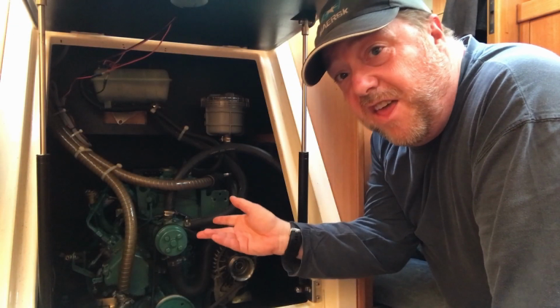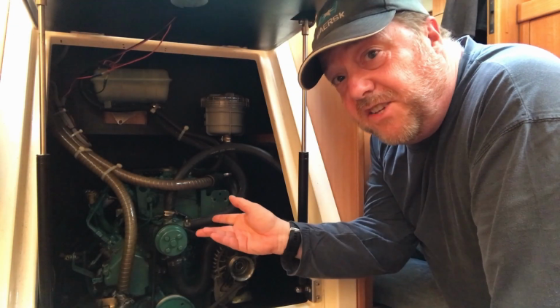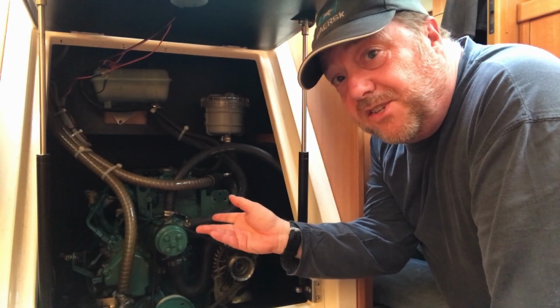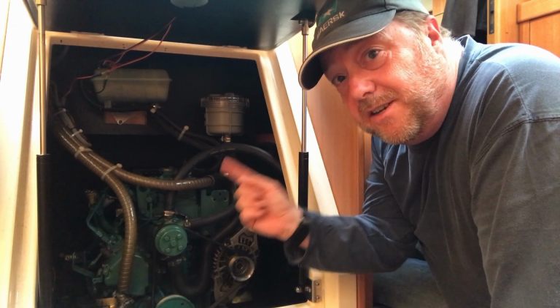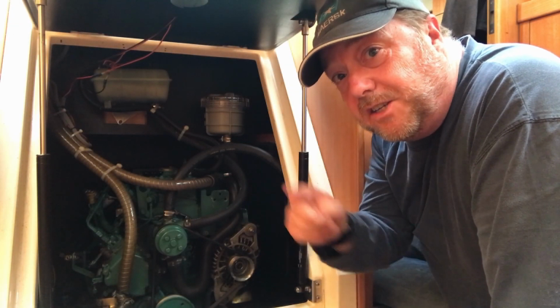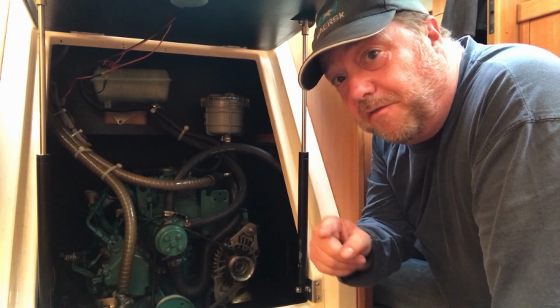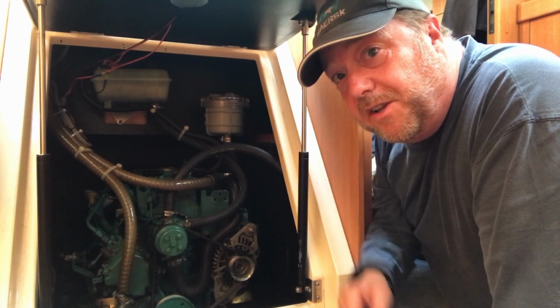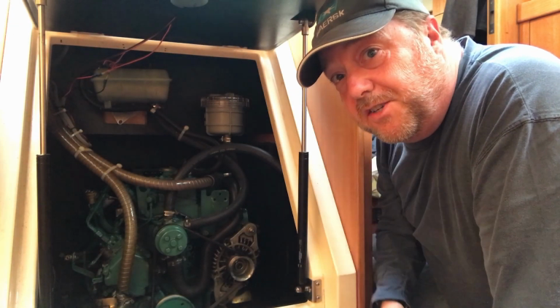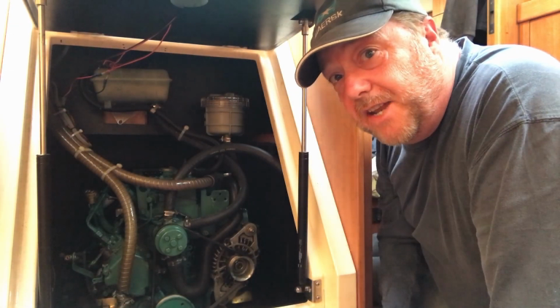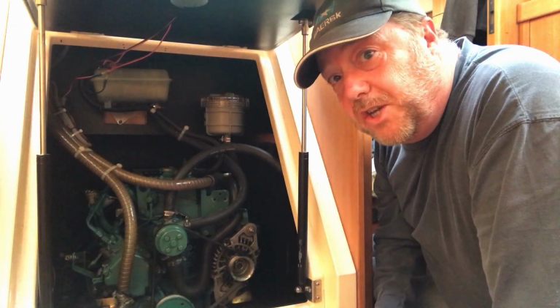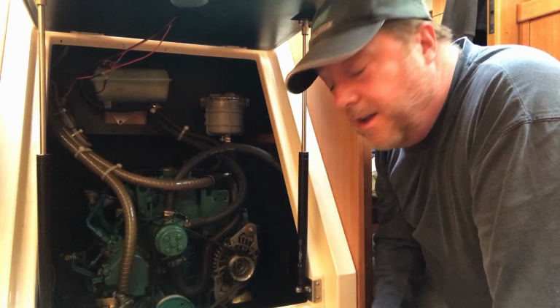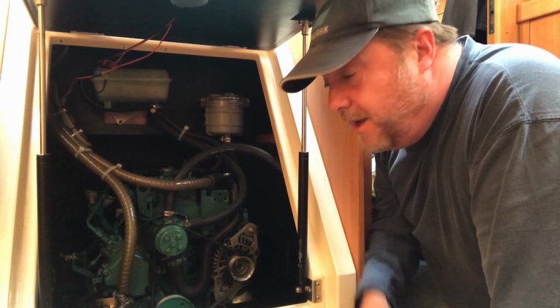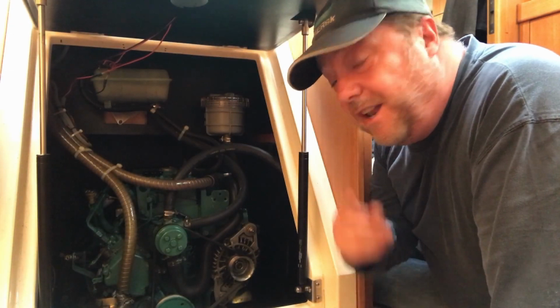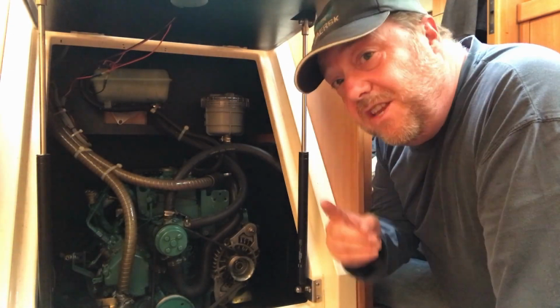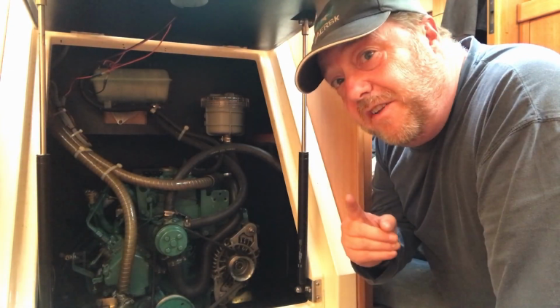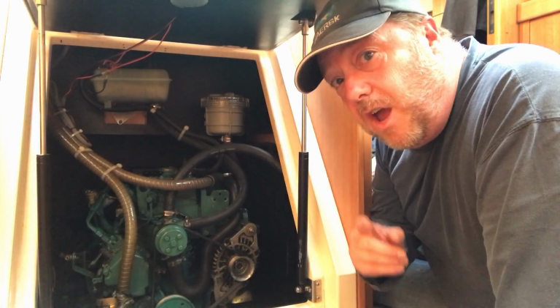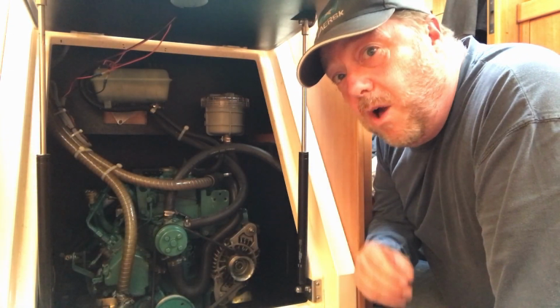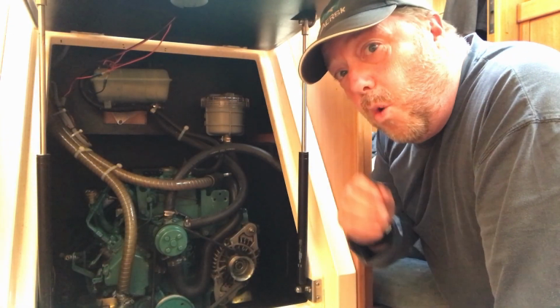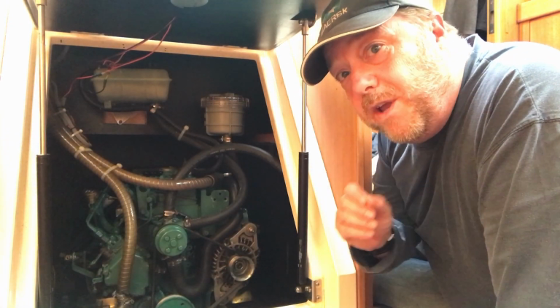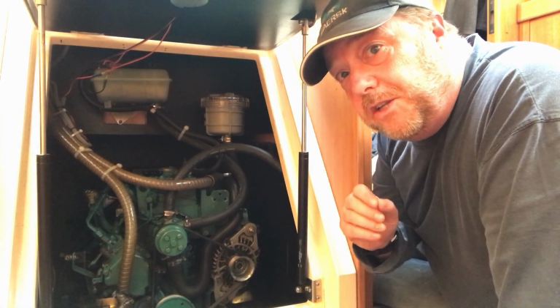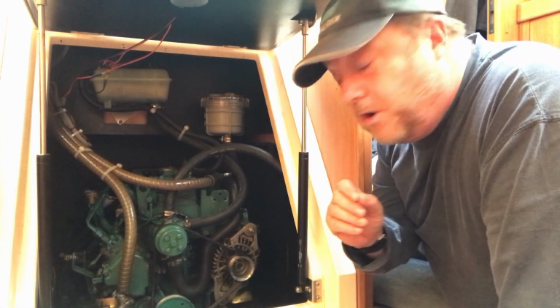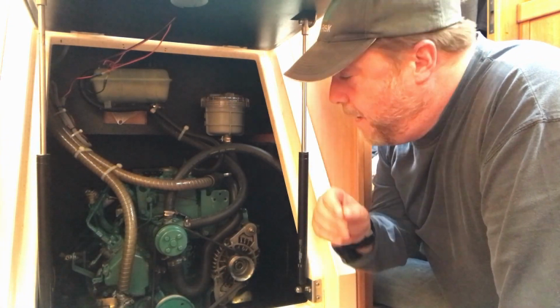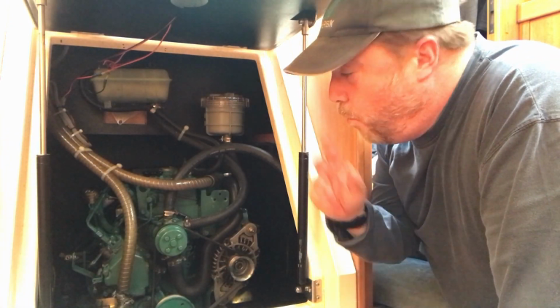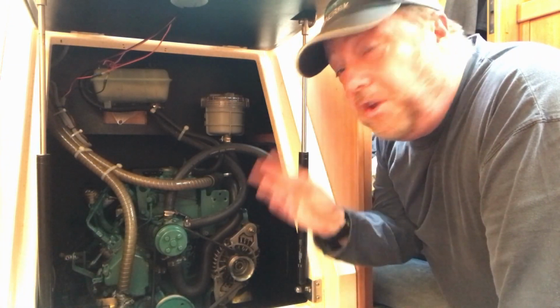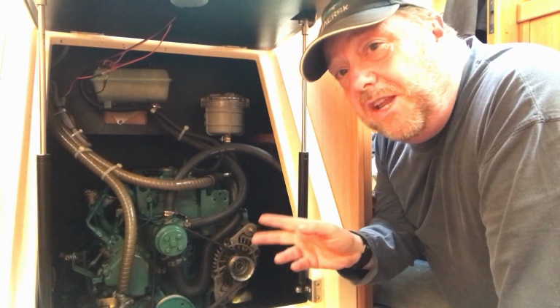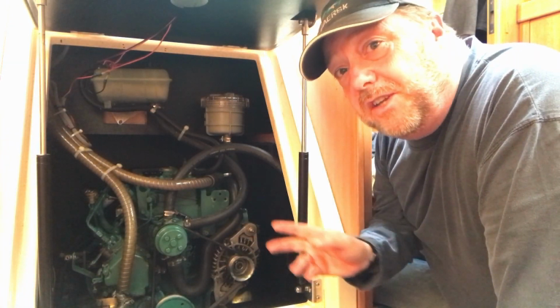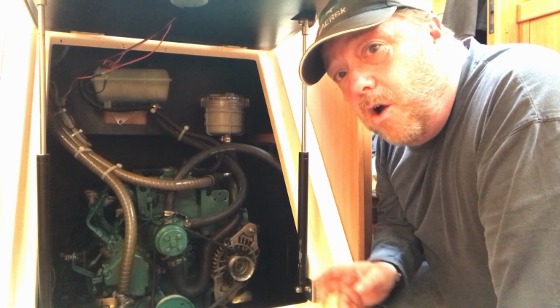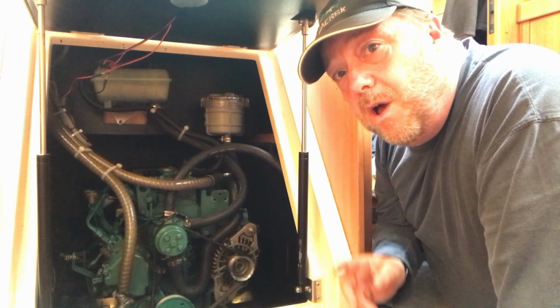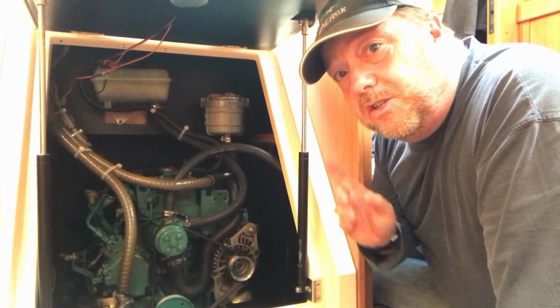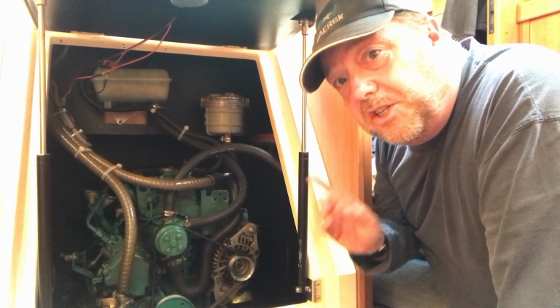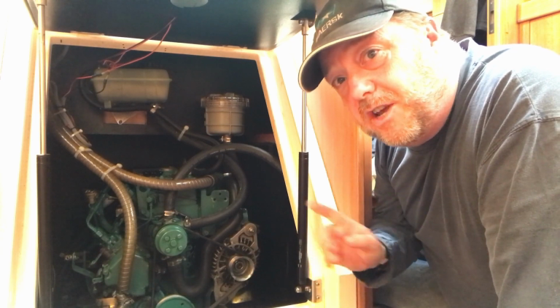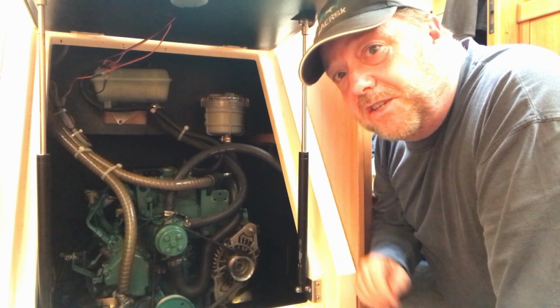This is Confidence's engine and in this video we're going to talk about what you need to know to service it.